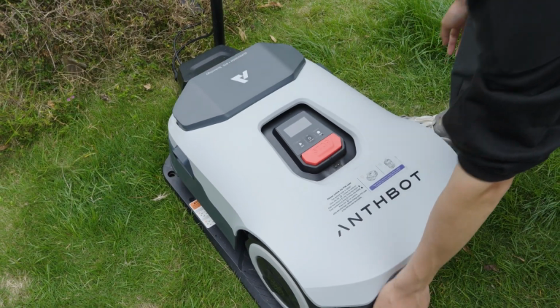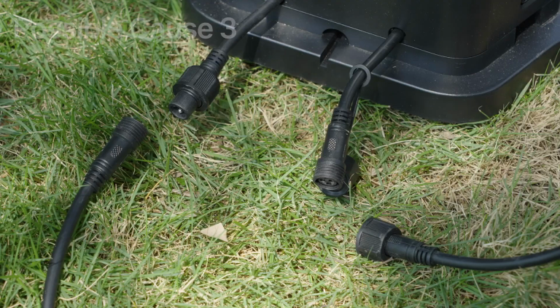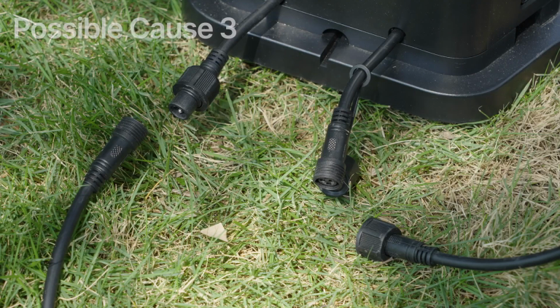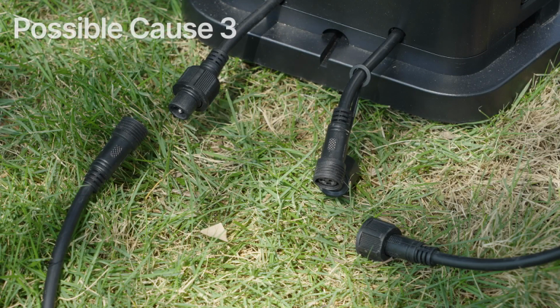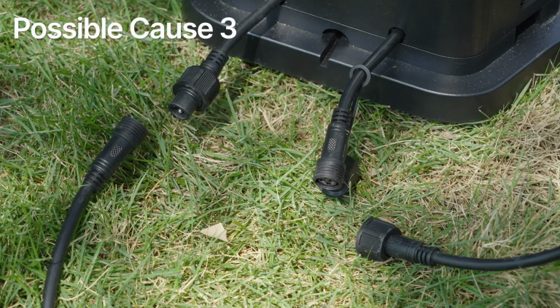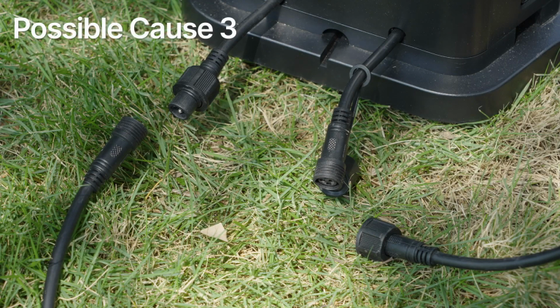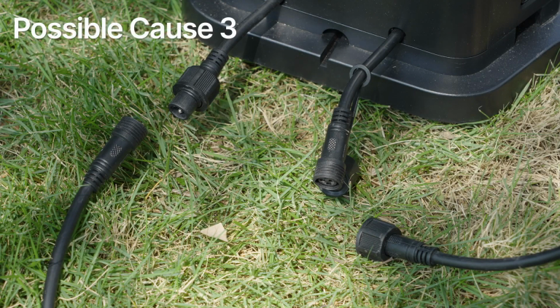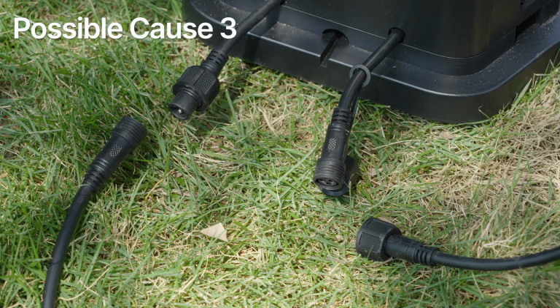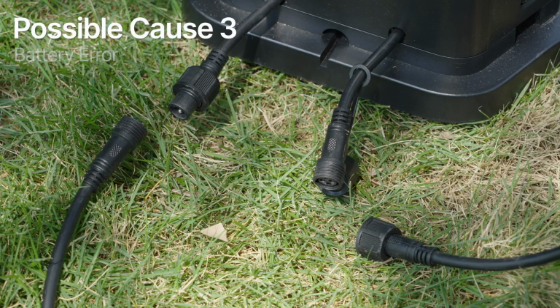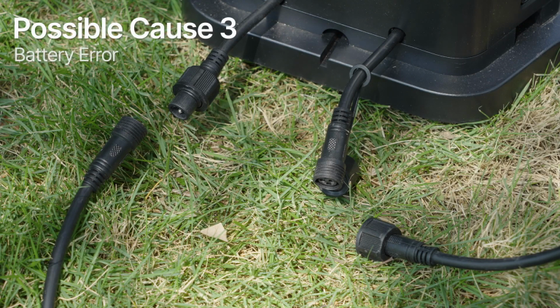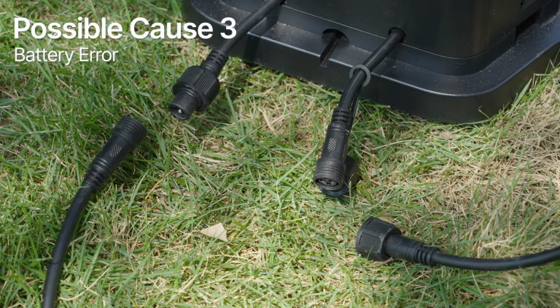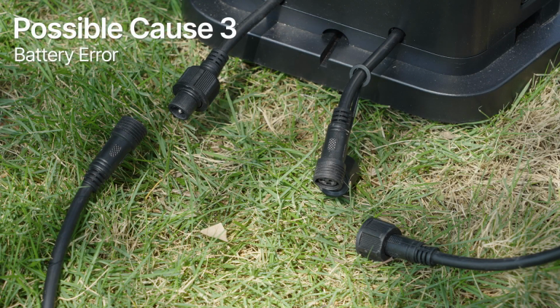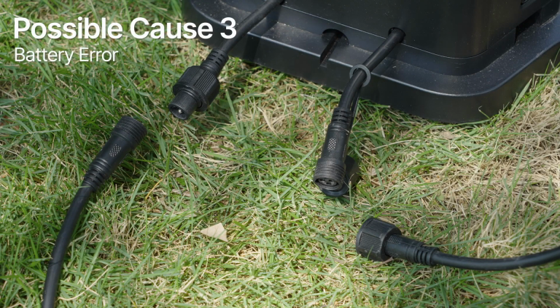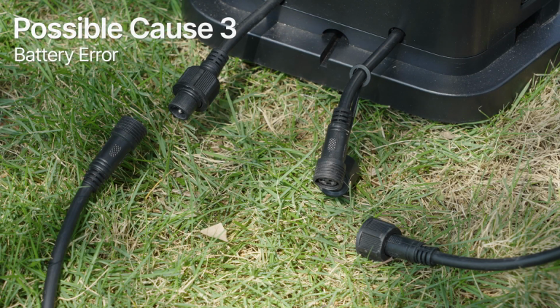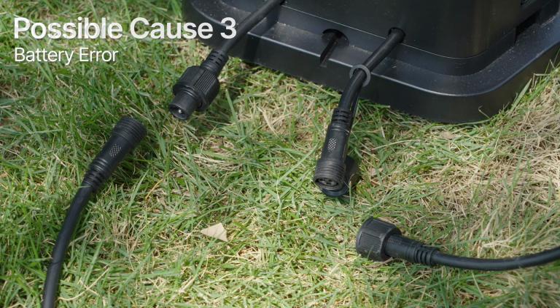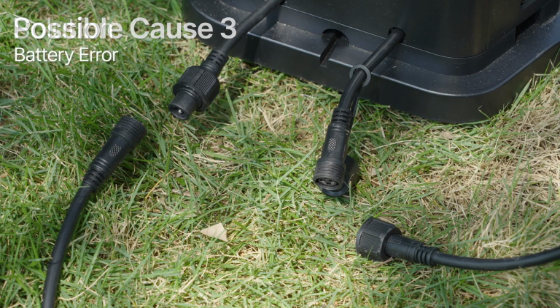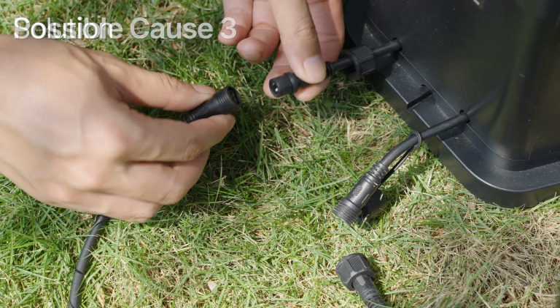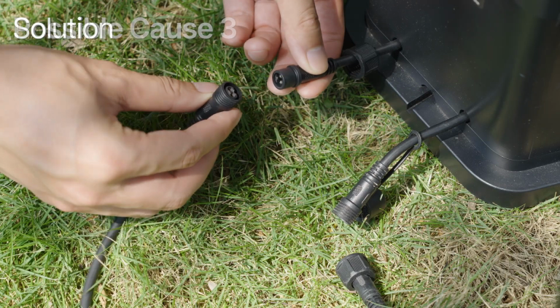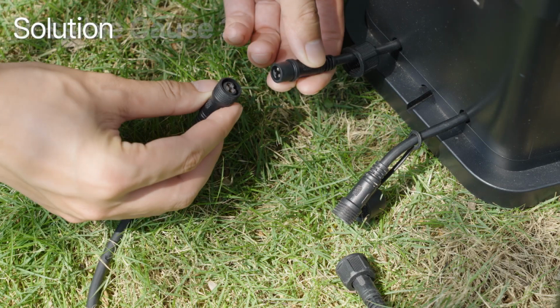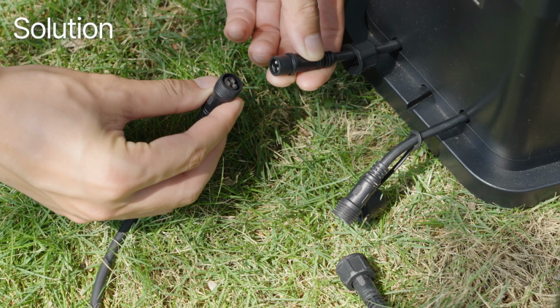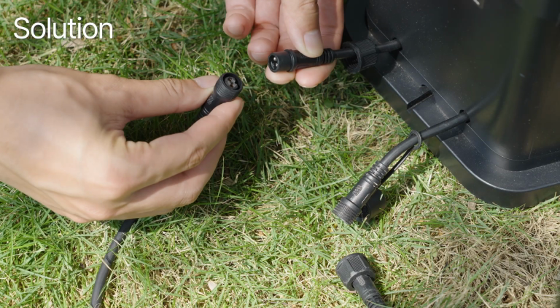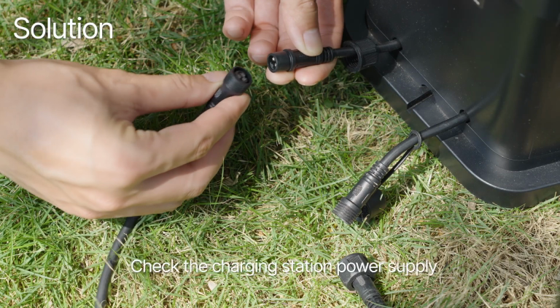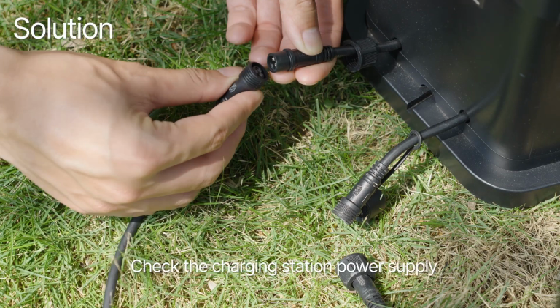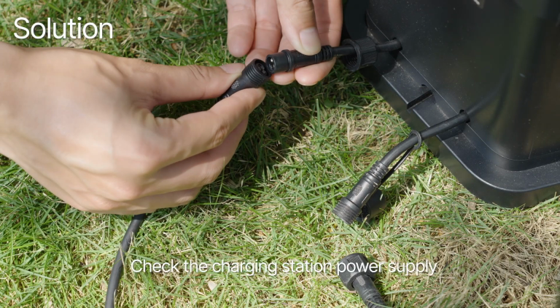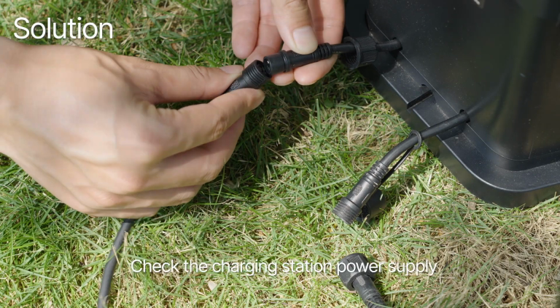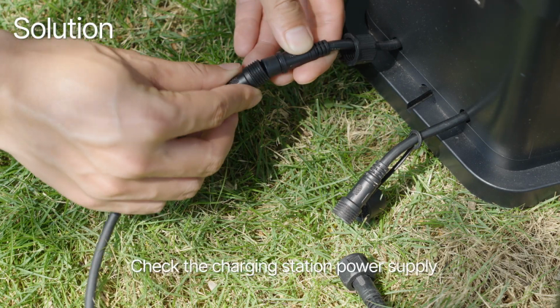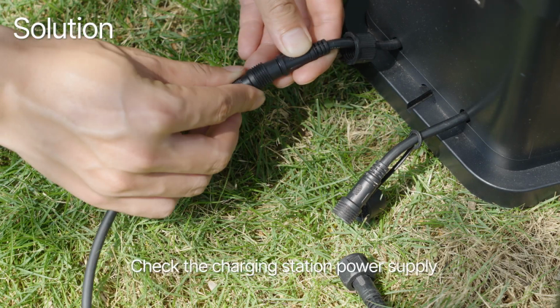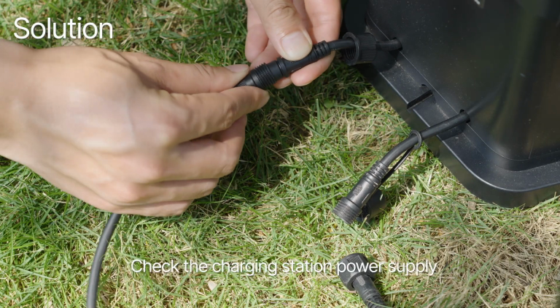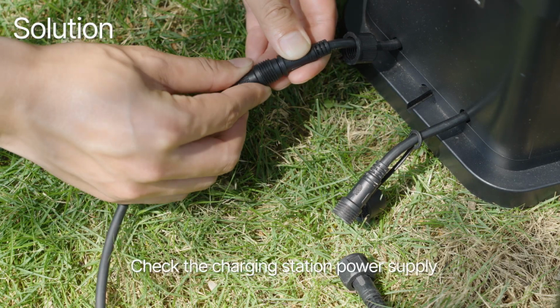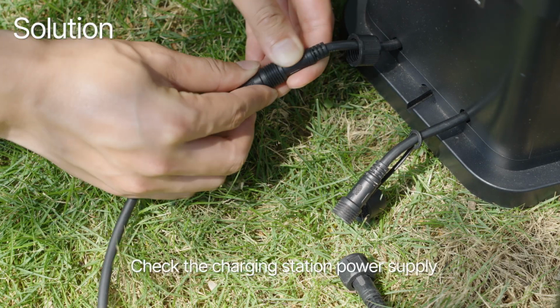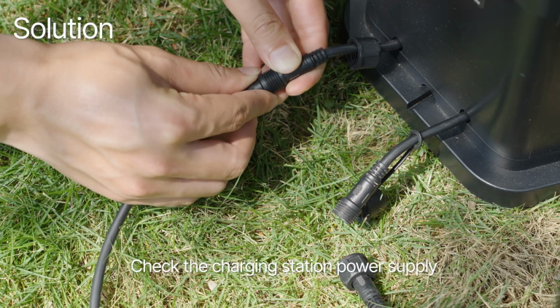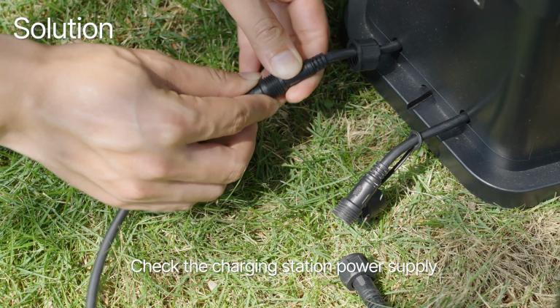Possible cause 3: battery error. Solution: check the charging station power supply.